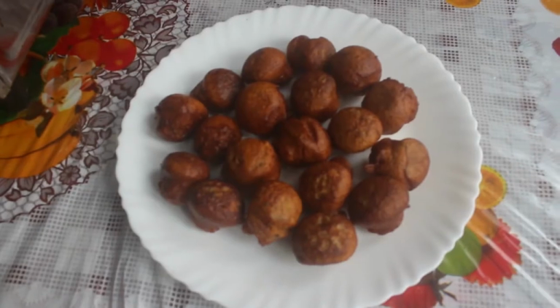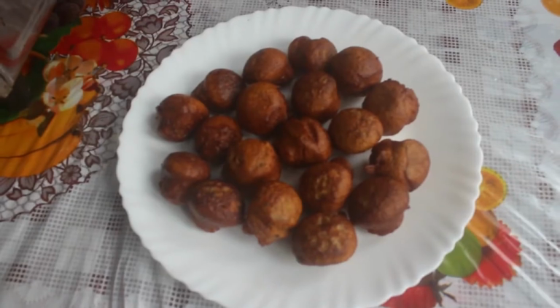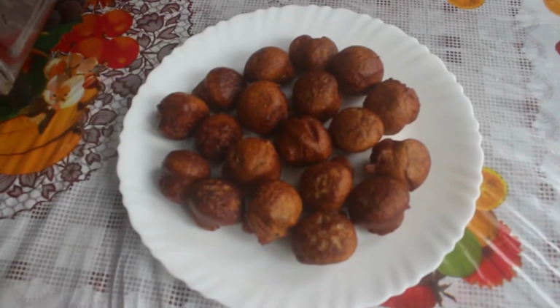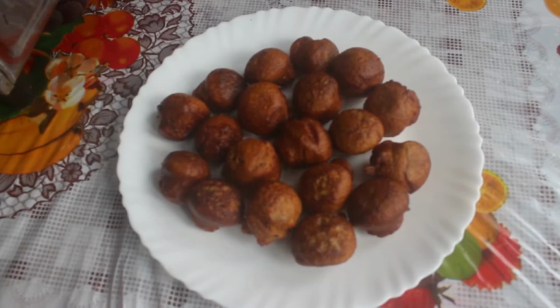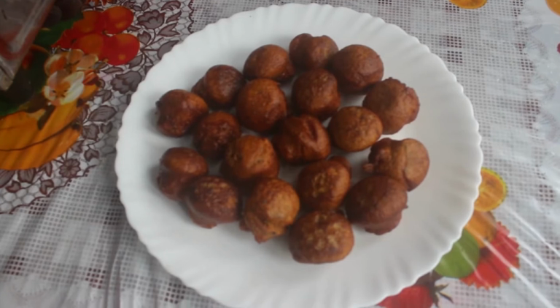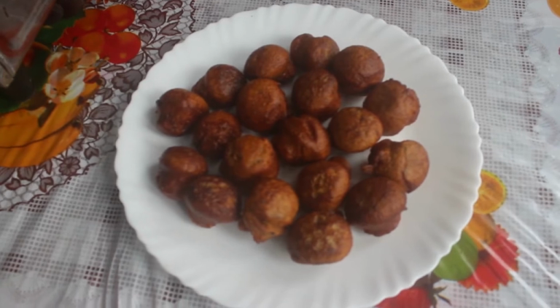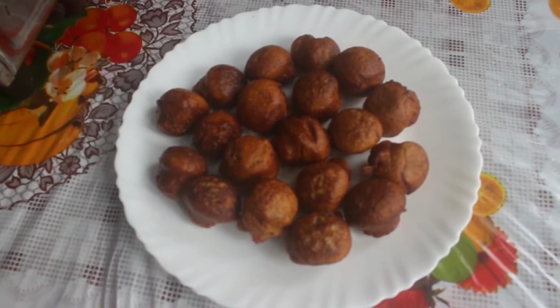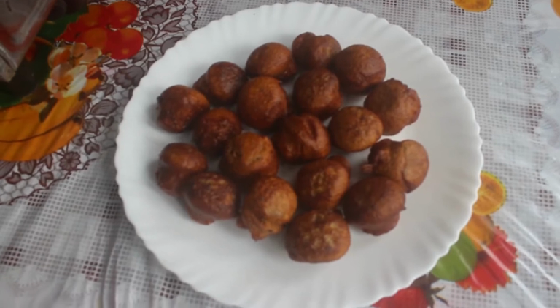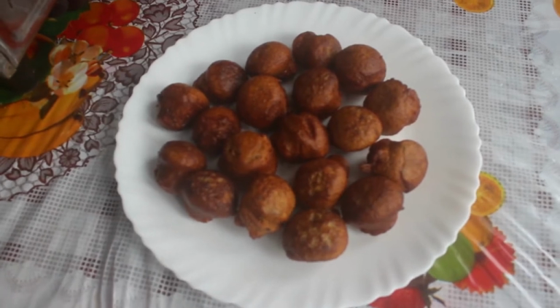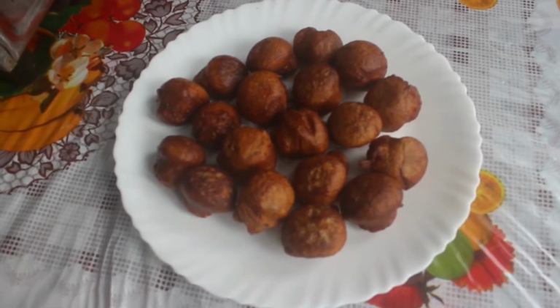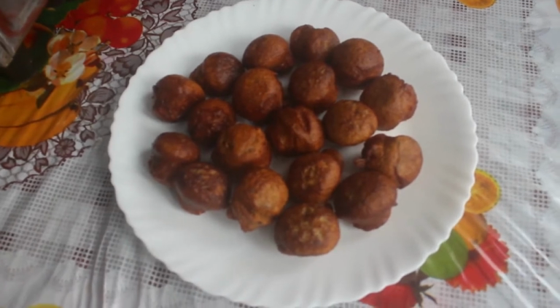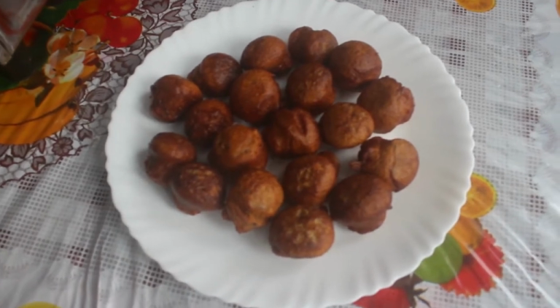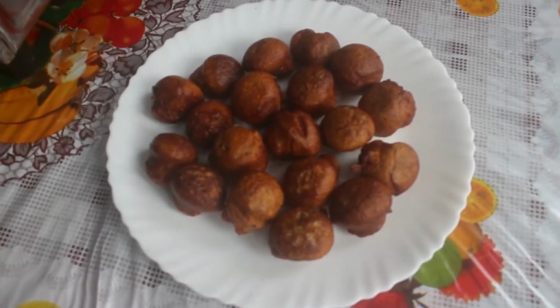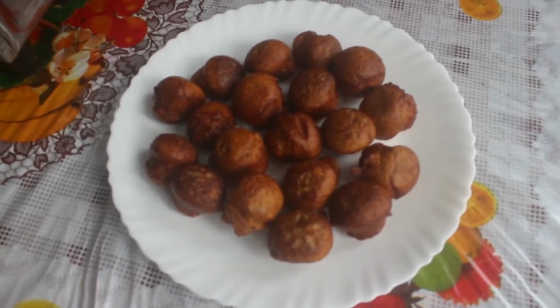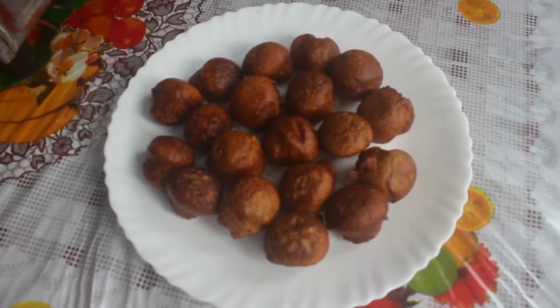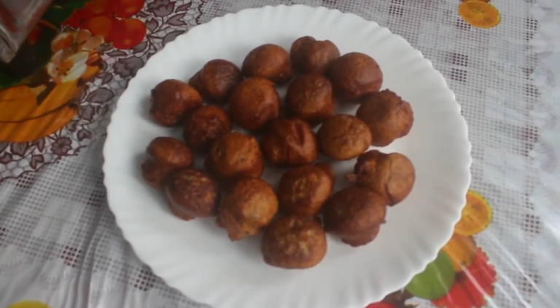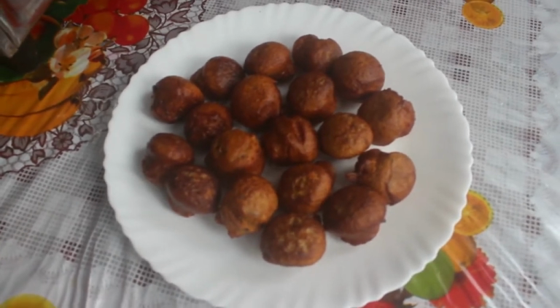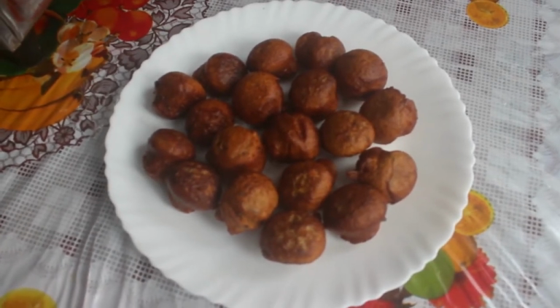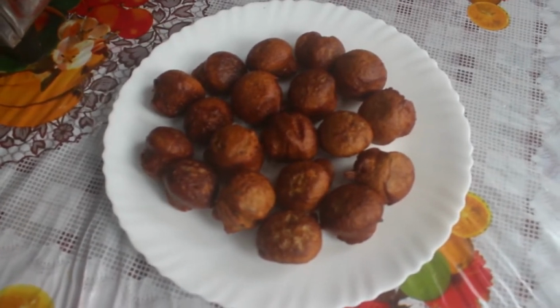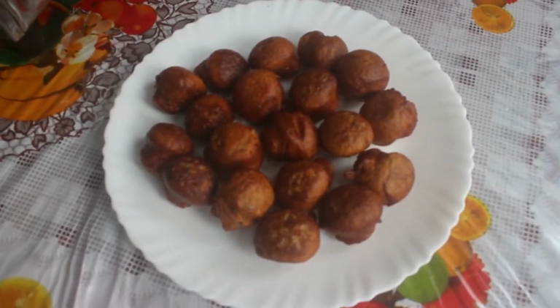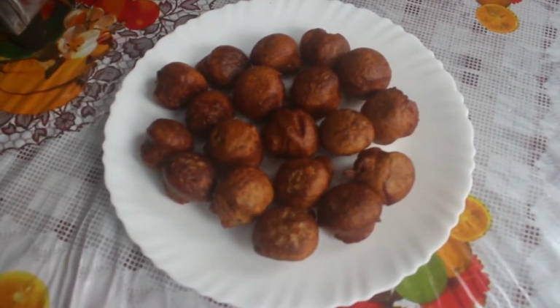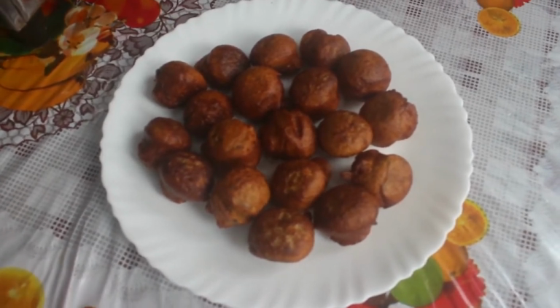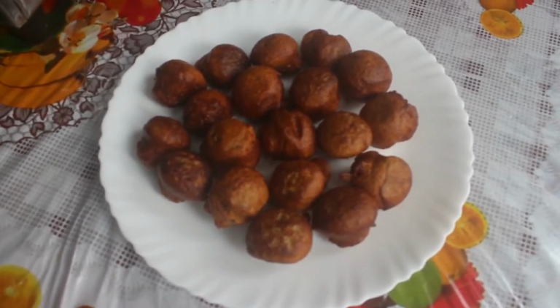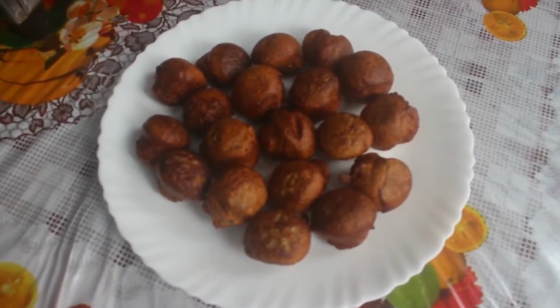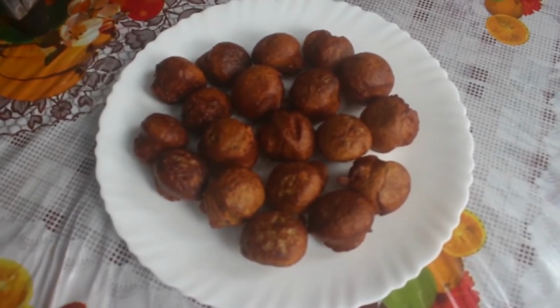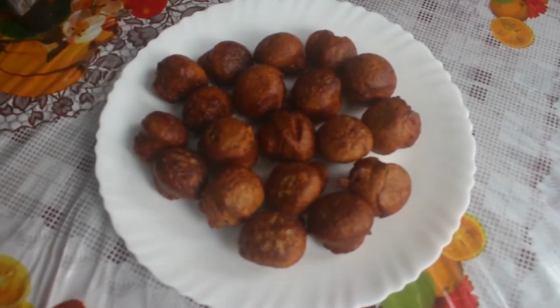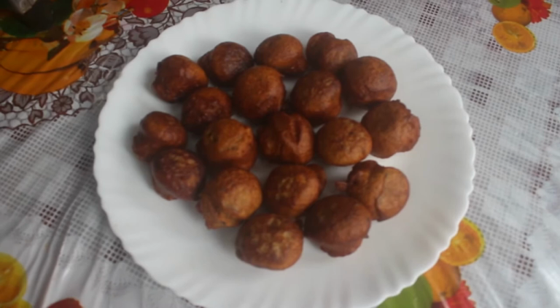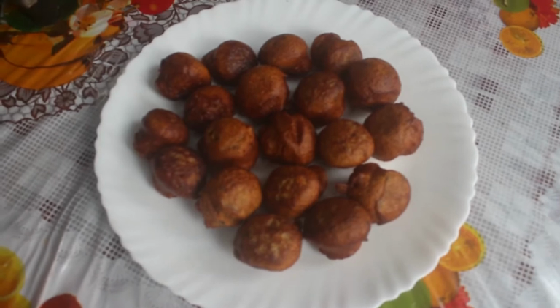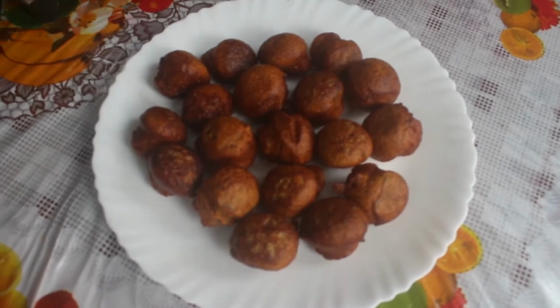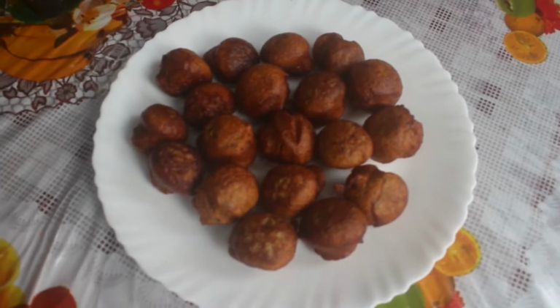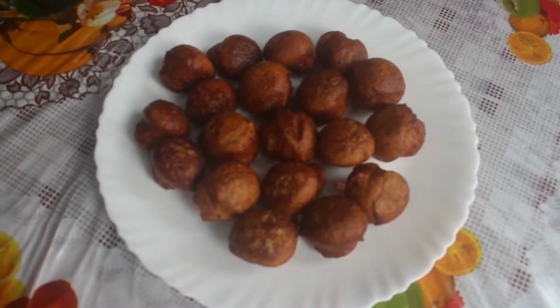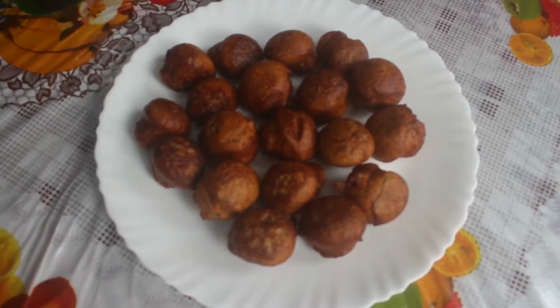Welcome back to Easy Kitchen. In the Easy Kitchen, we are going to eat a traditional goadham maa like this.